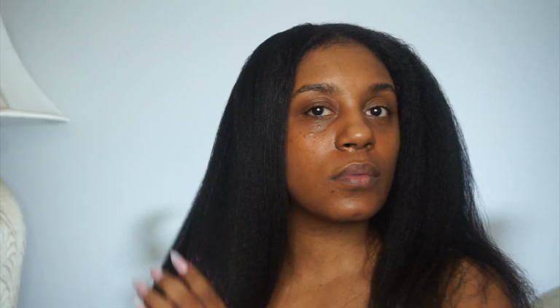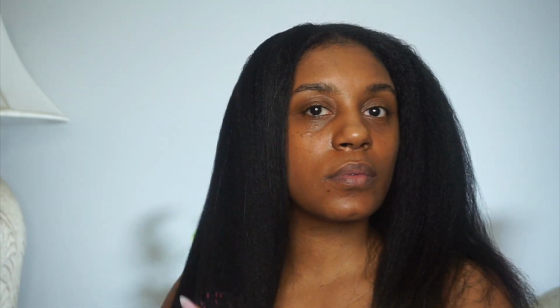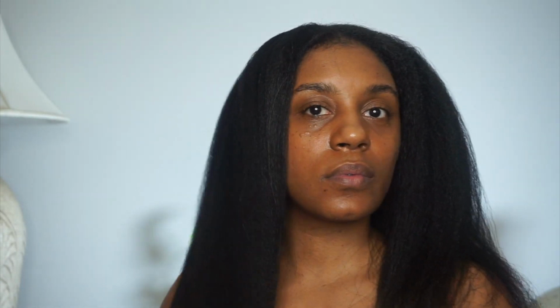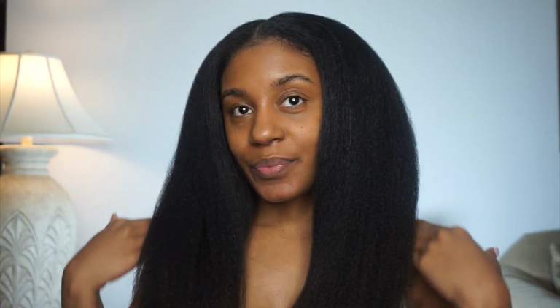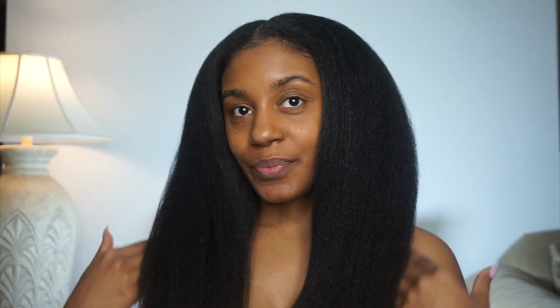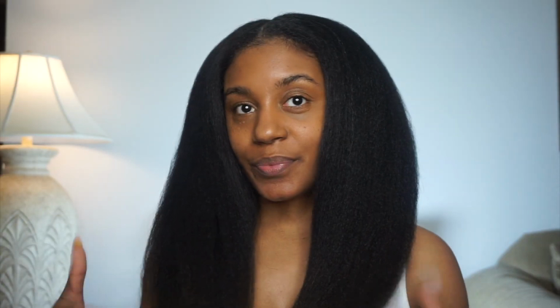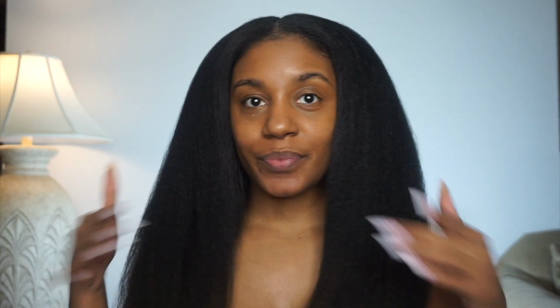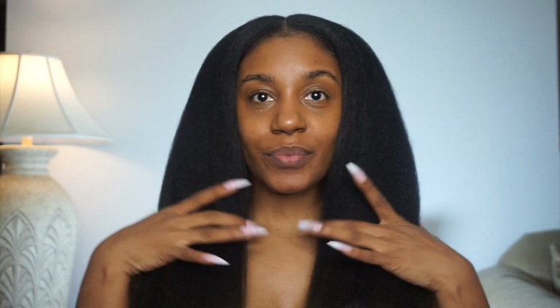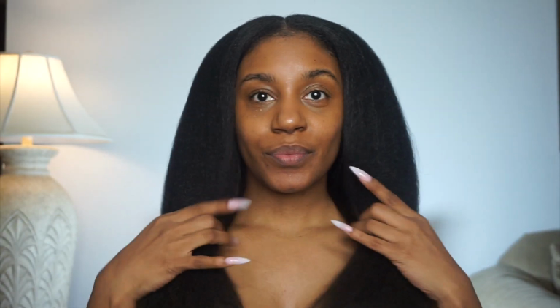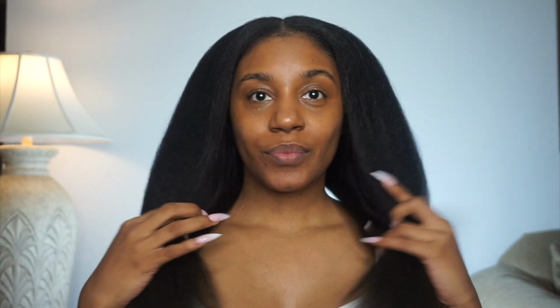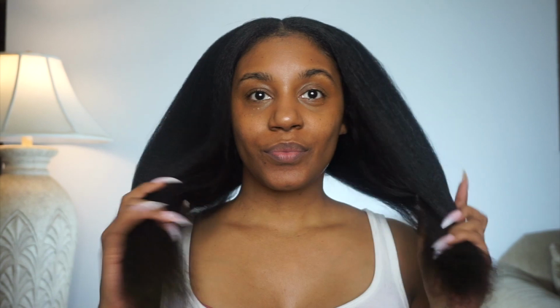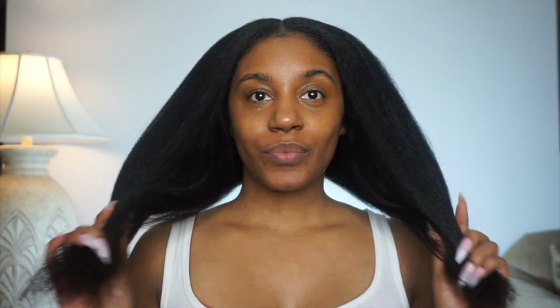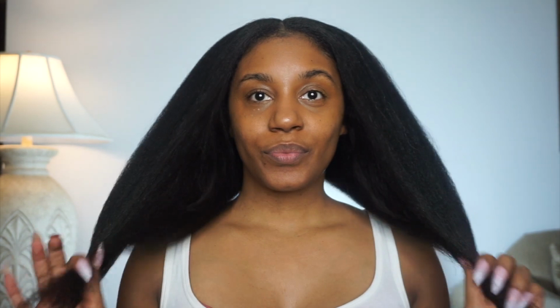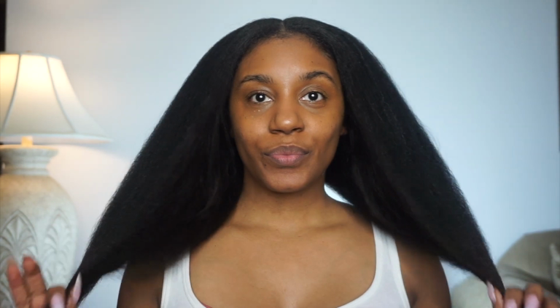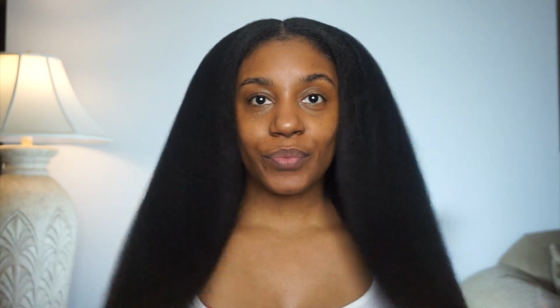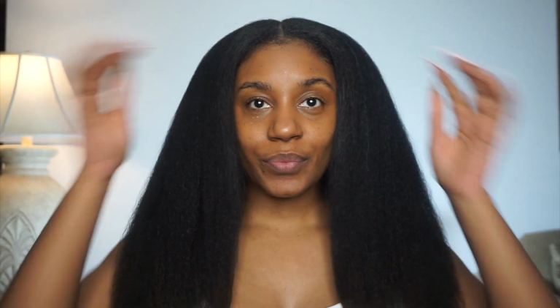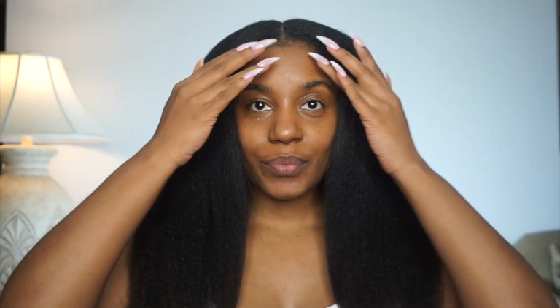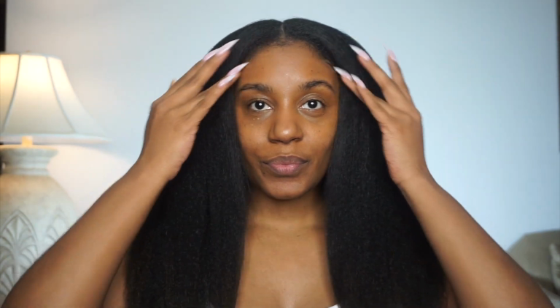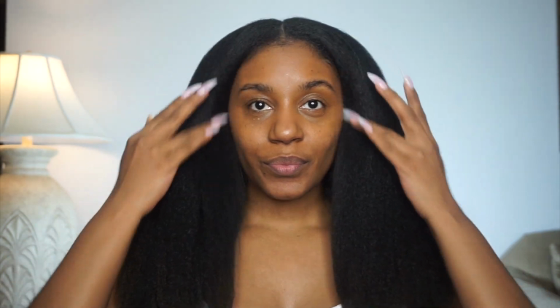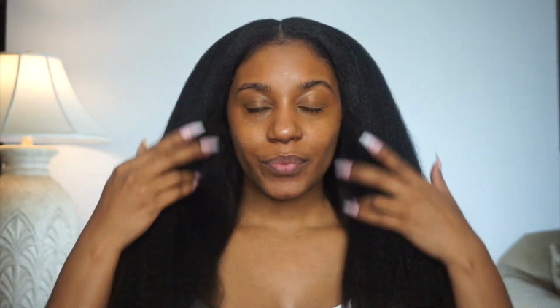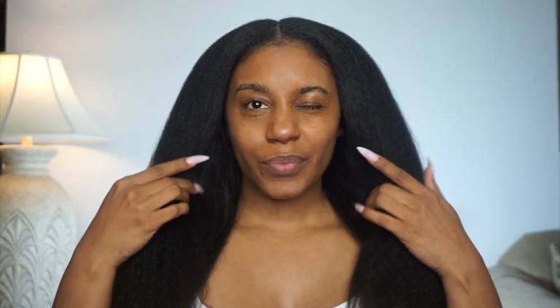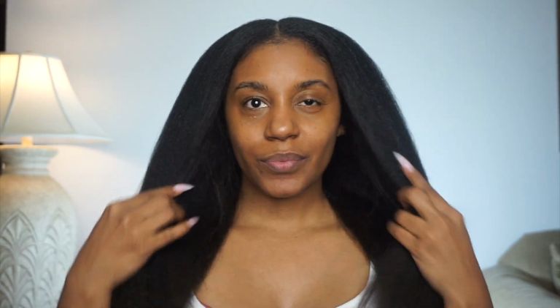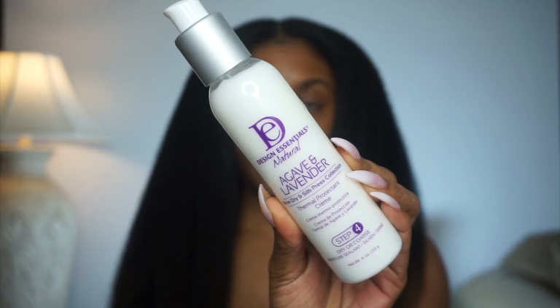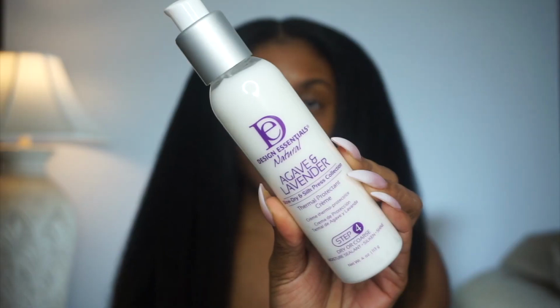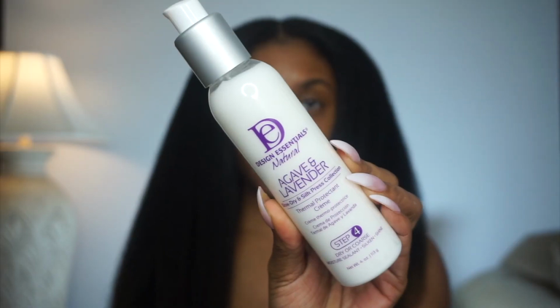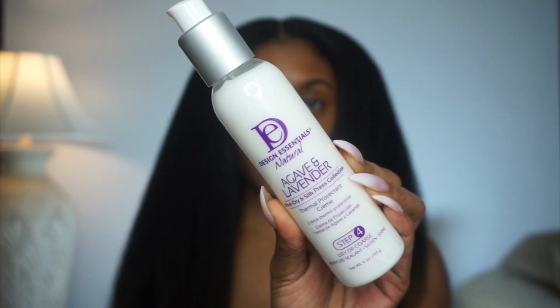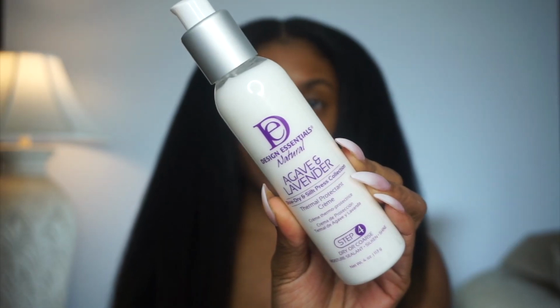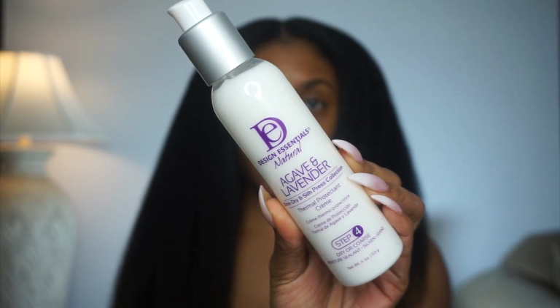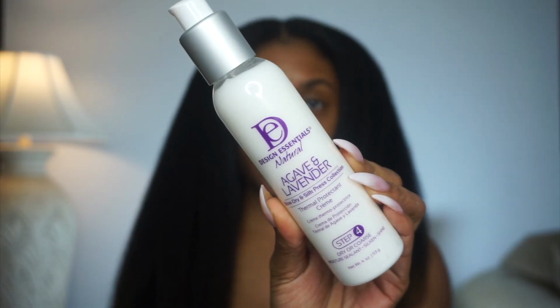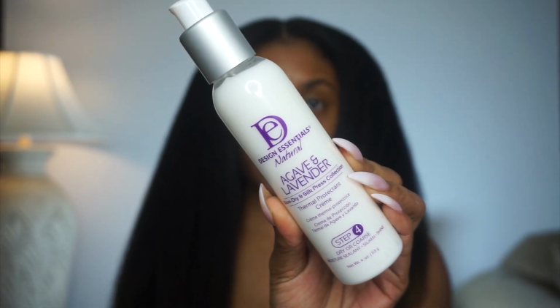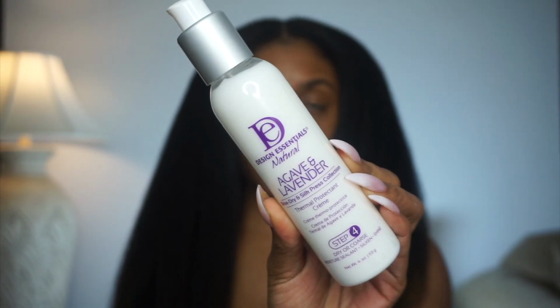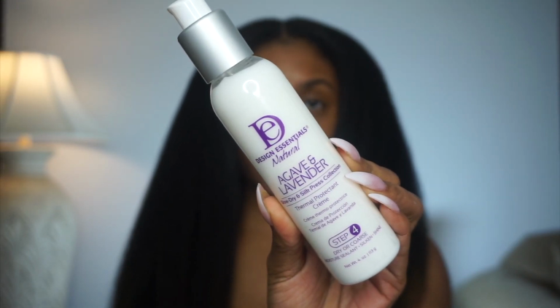After blow-drying my hair, my hair looks very soft and moisturized. Now we're going to move on to step four, which is the thermal protectant cream.